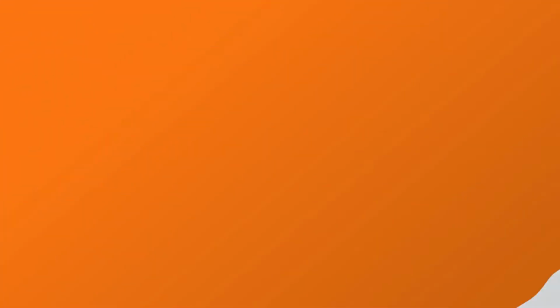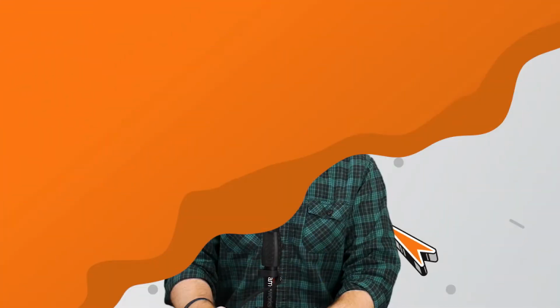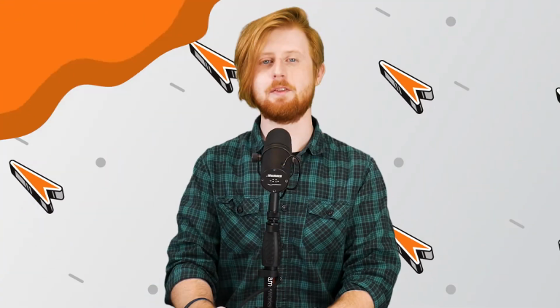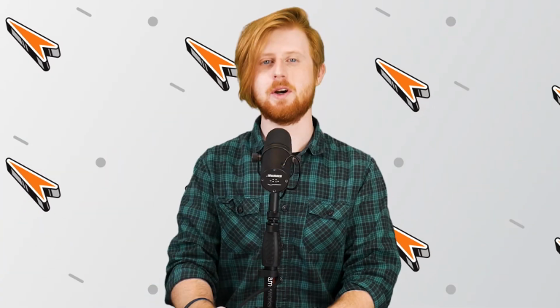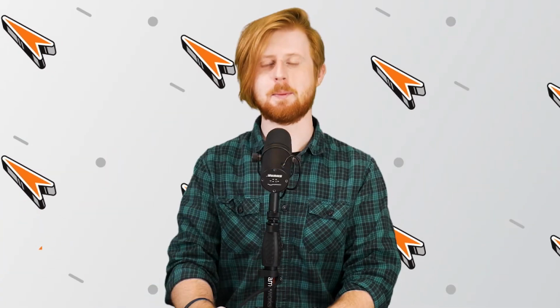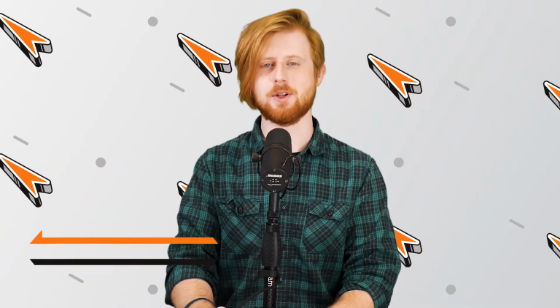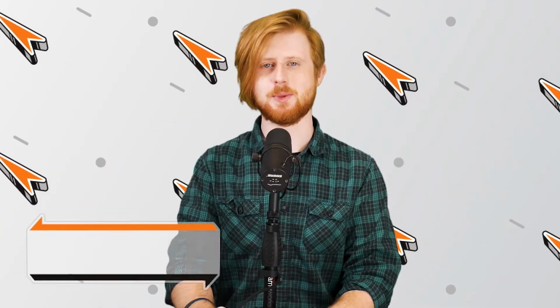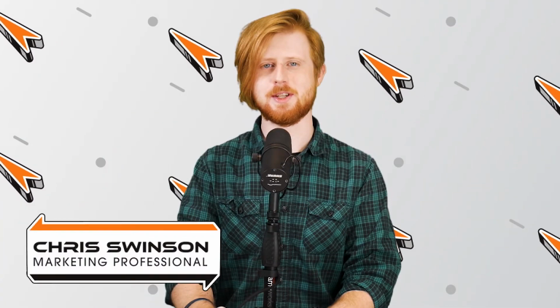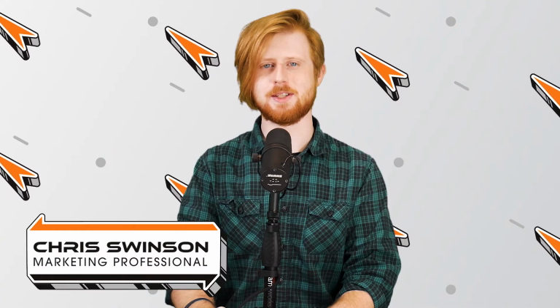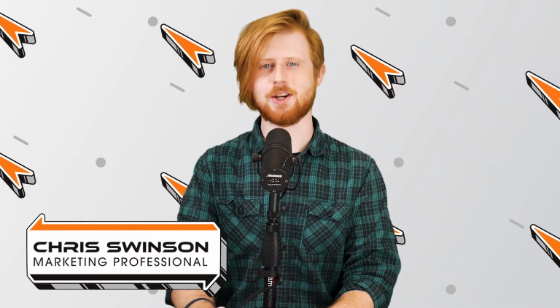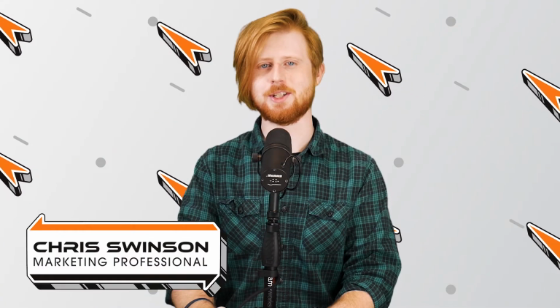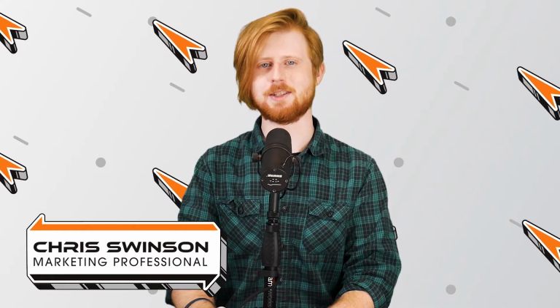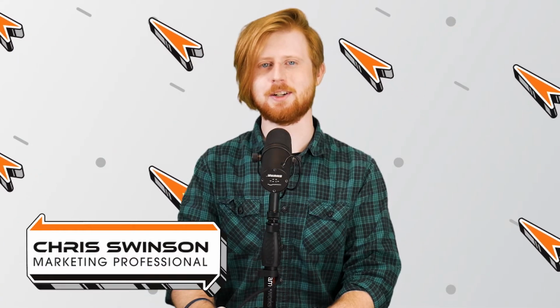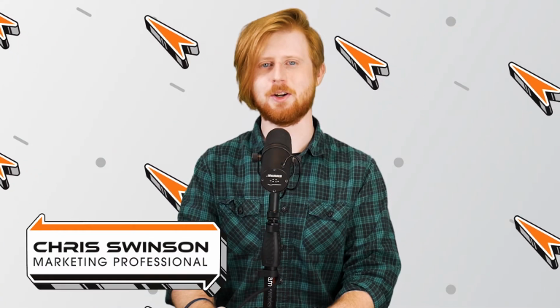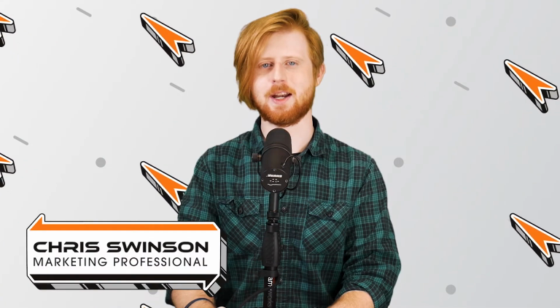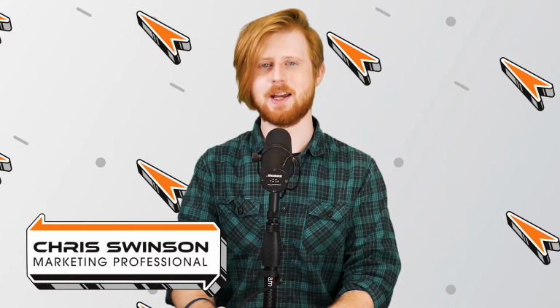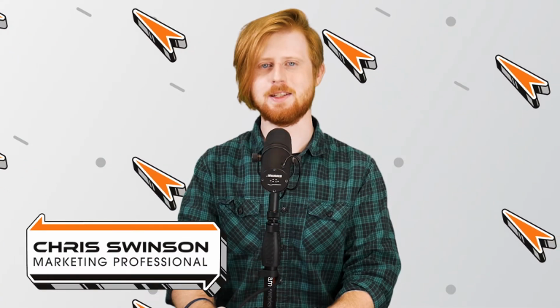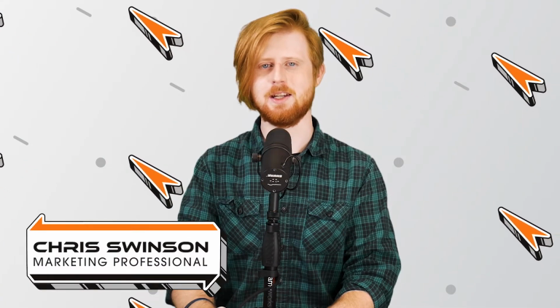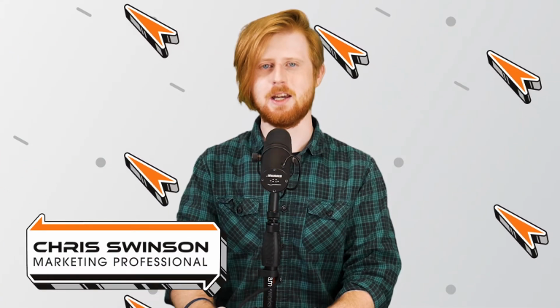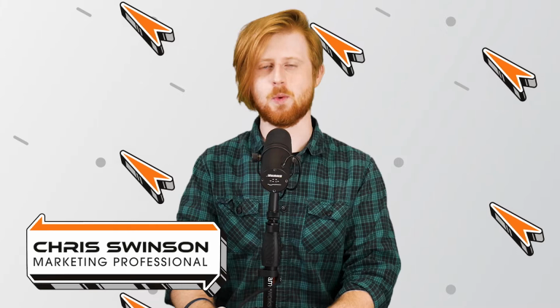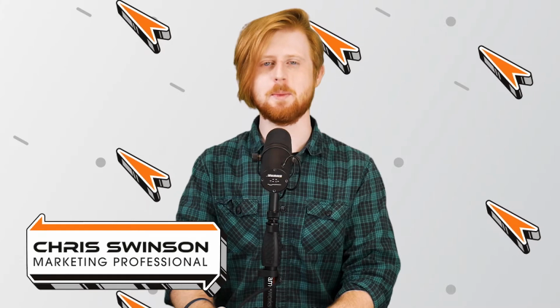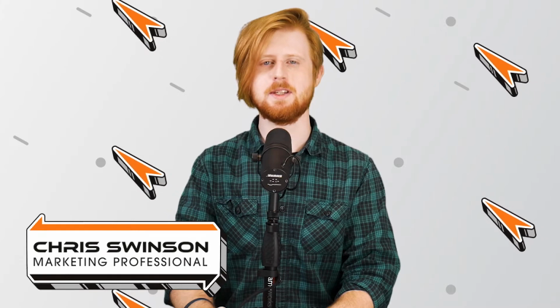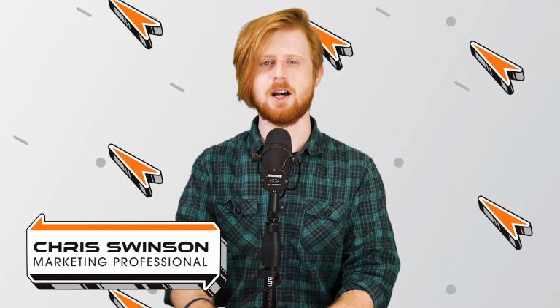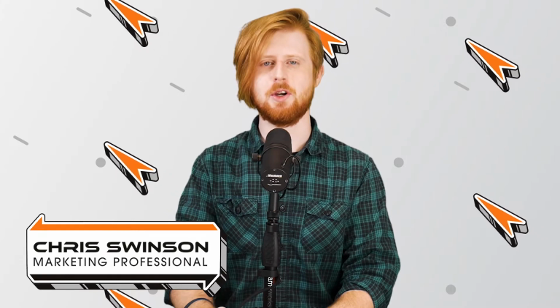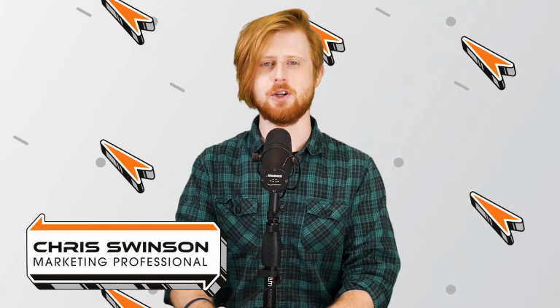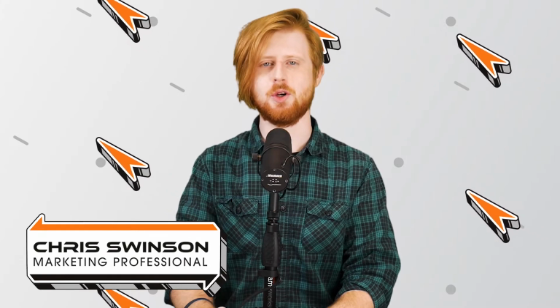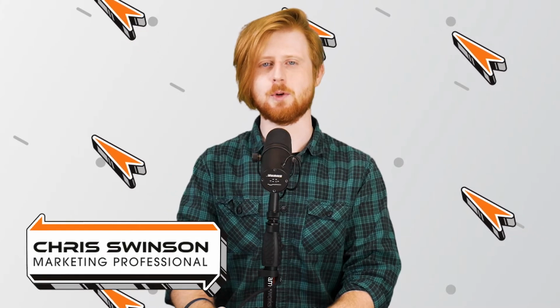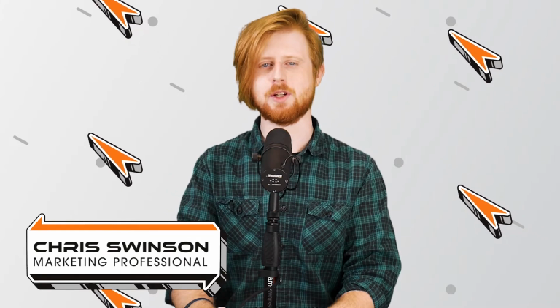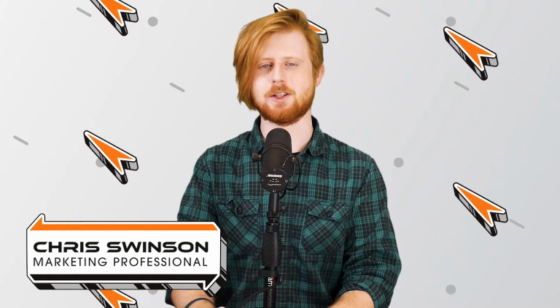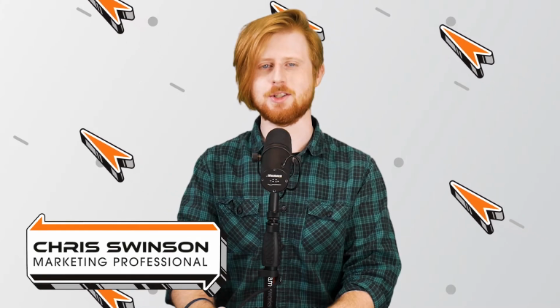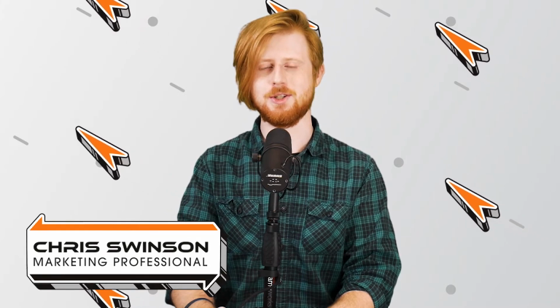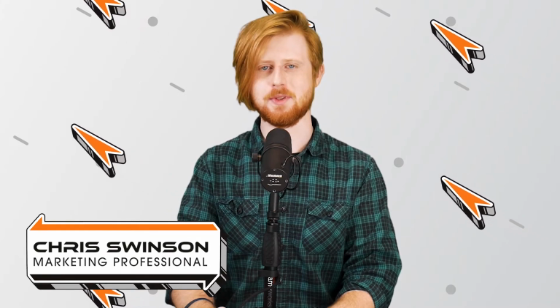Hello, everyone. I'm Chris Swinson, technology insider here at Rocket IT, and welcome to SyncUp, your new home for trending technology news.